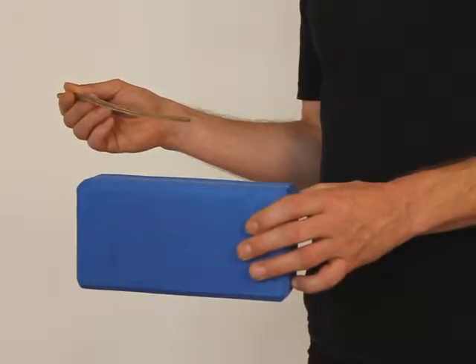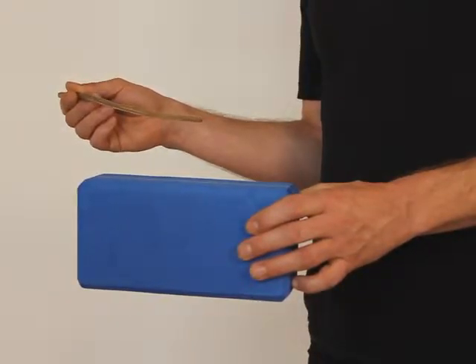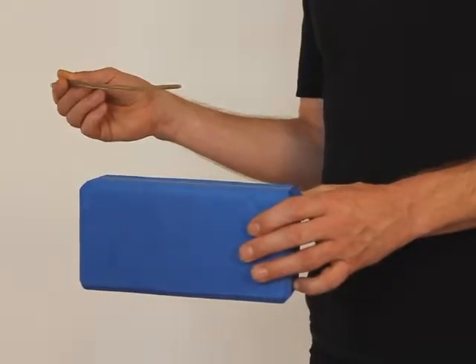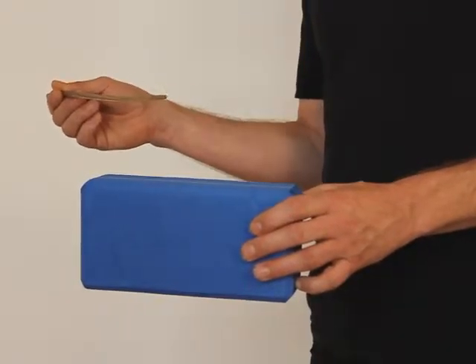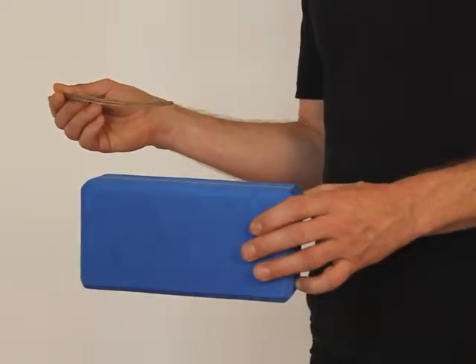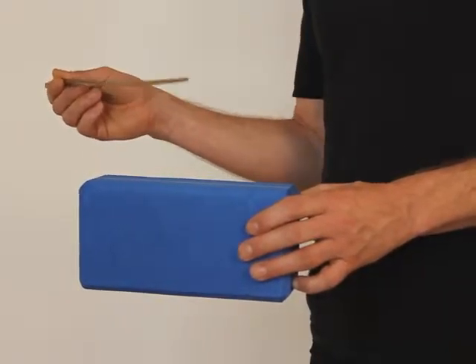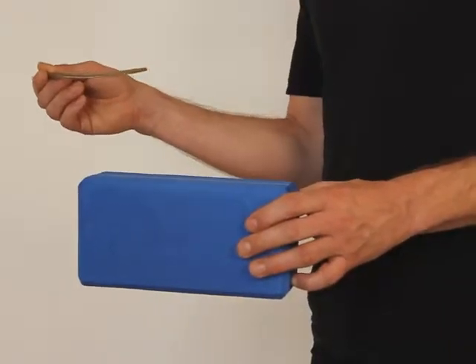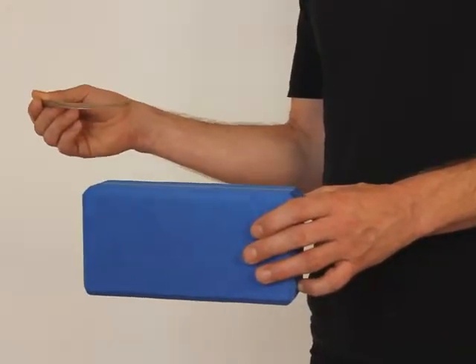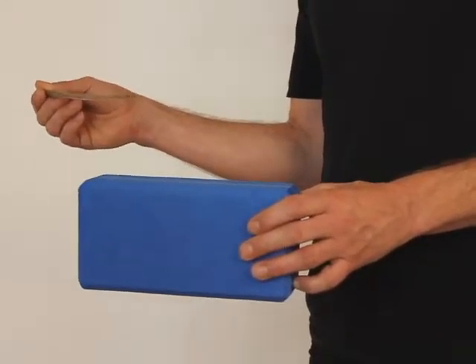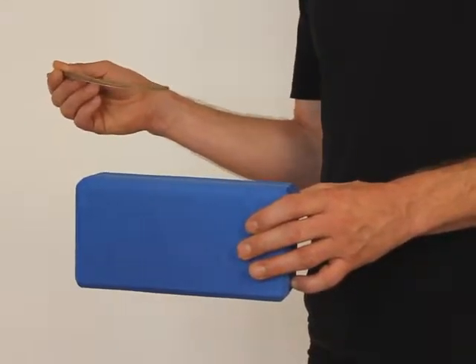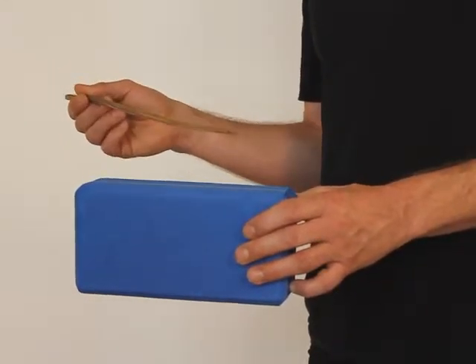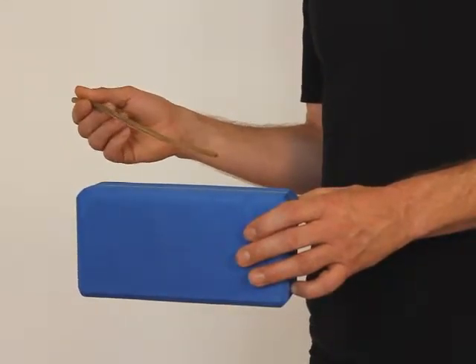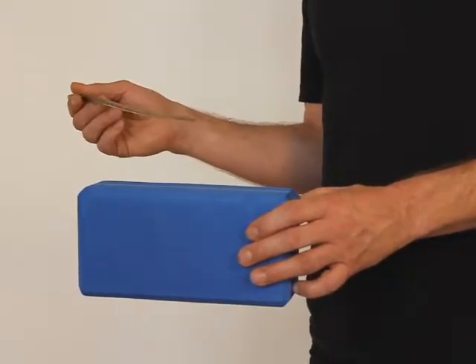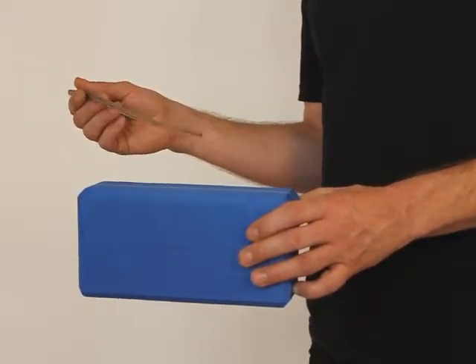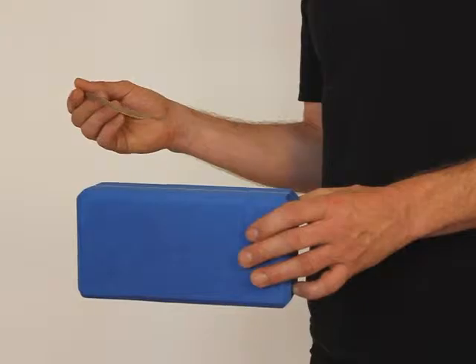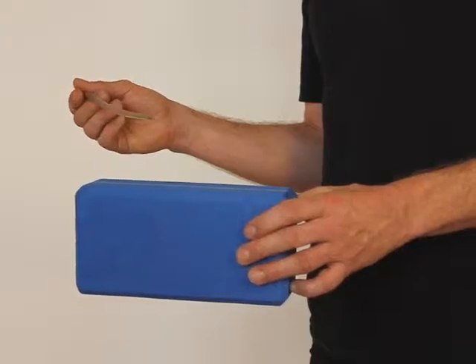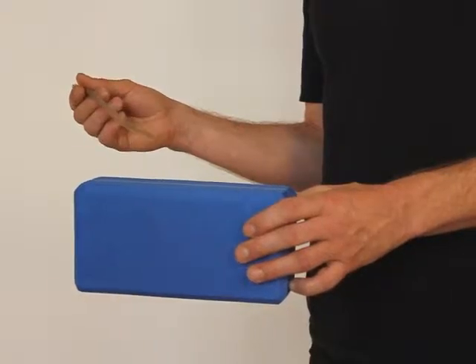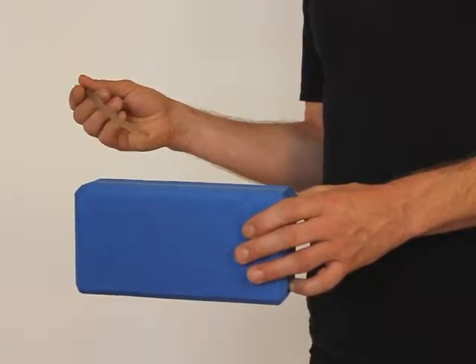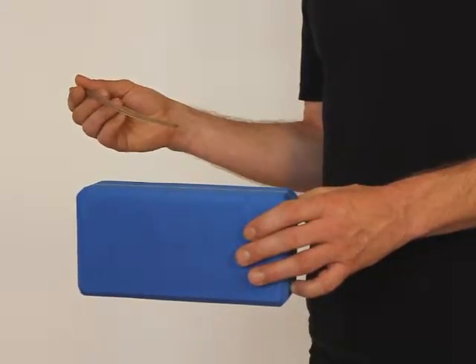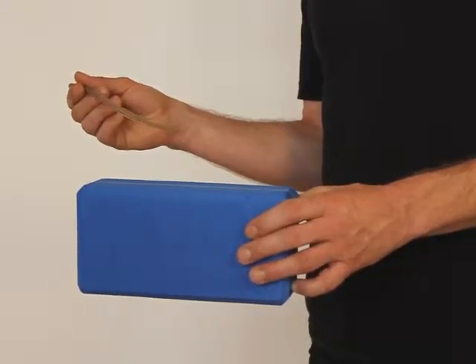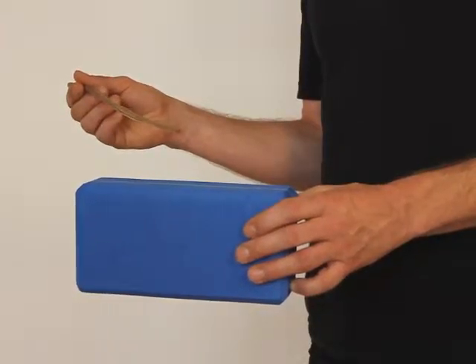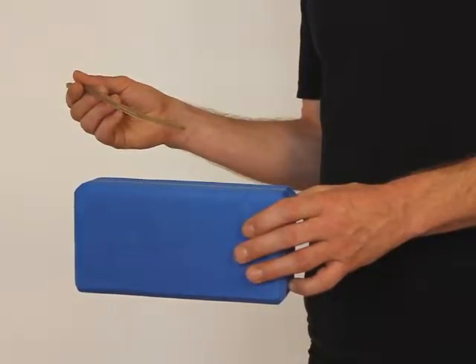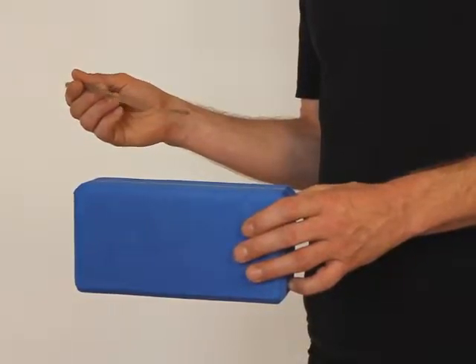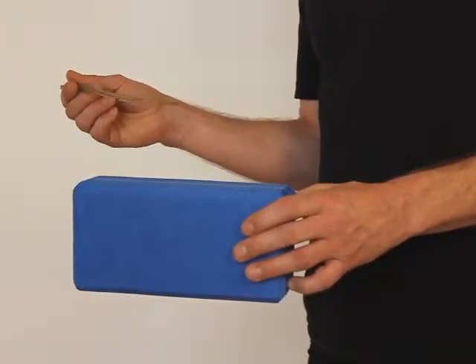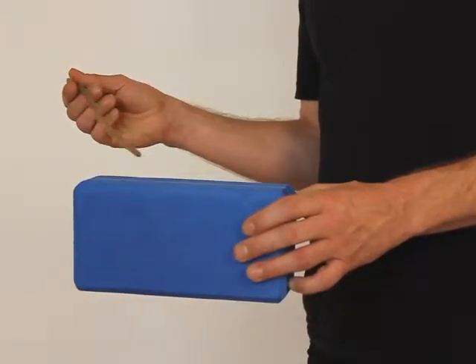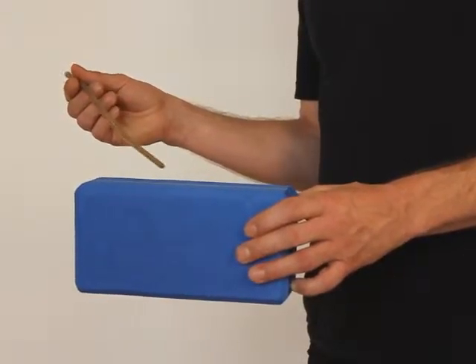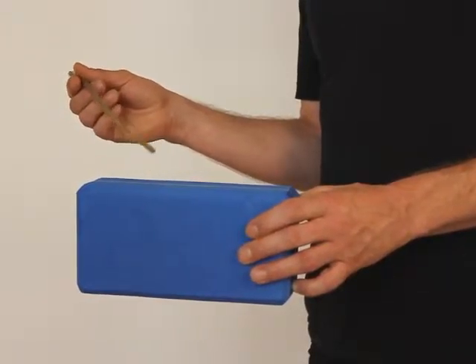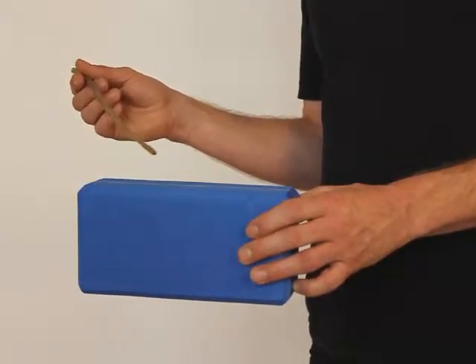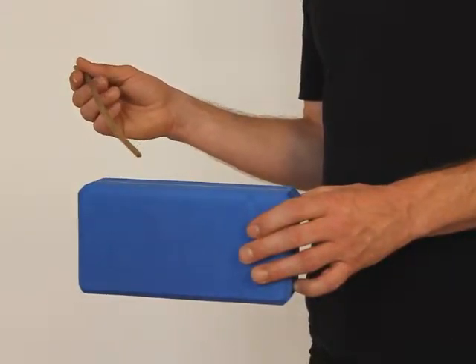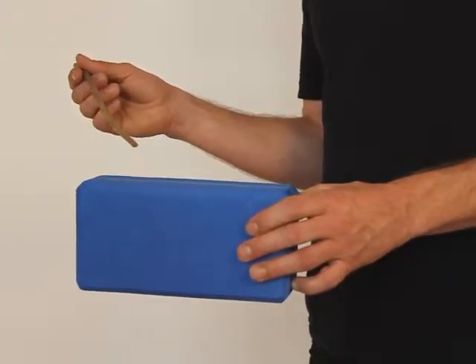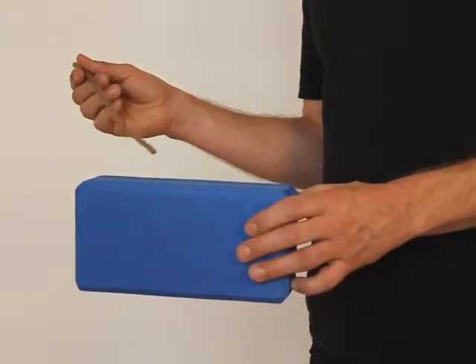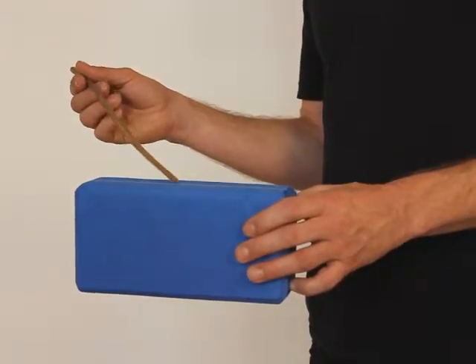When you've done that, you can finish up quicker. 1, 2, 3, 4.